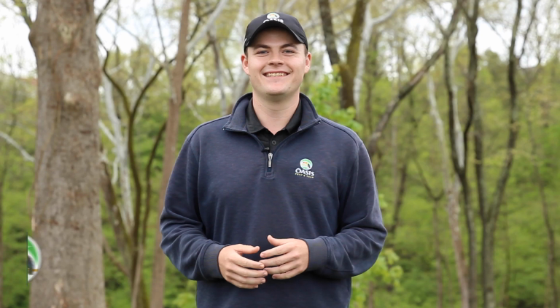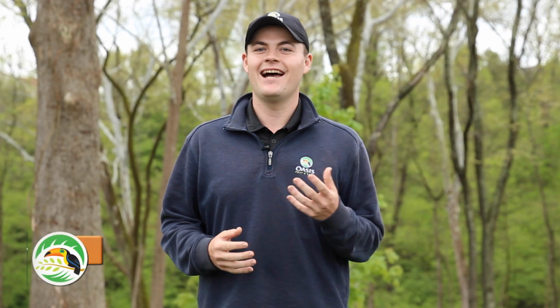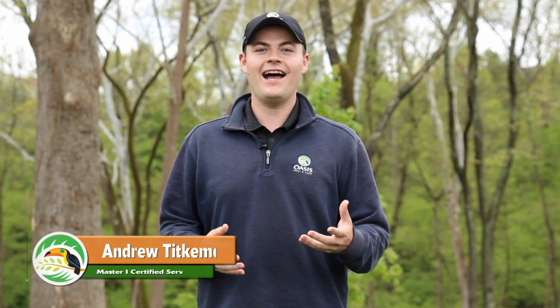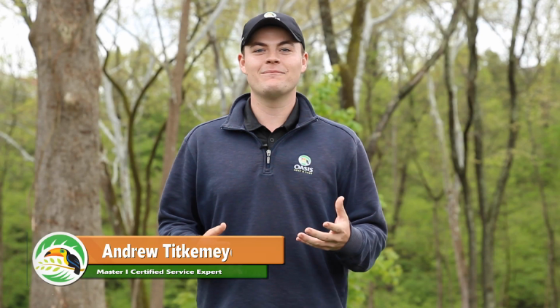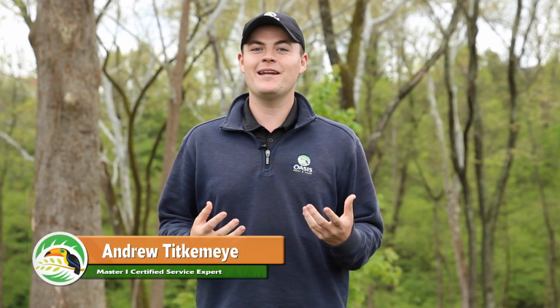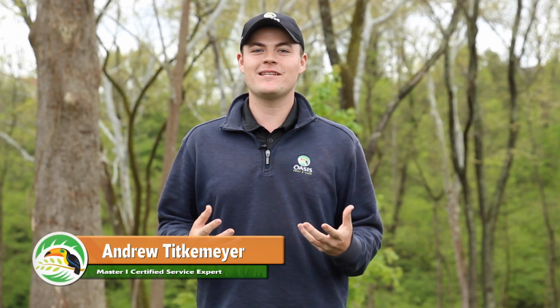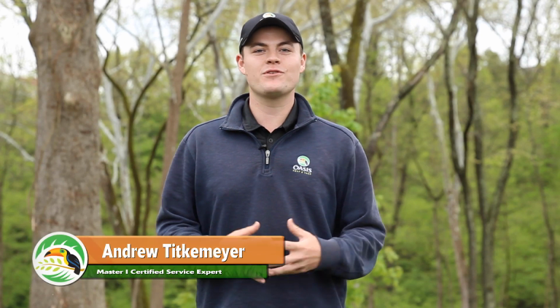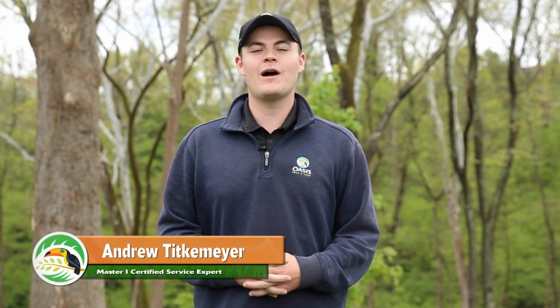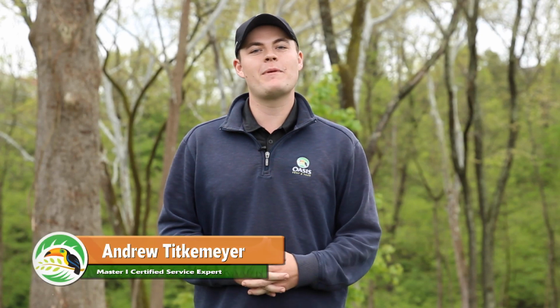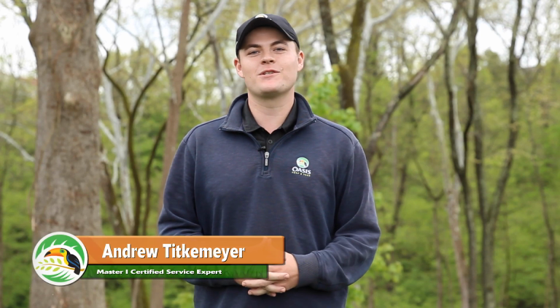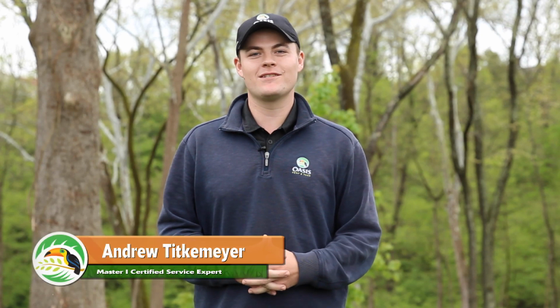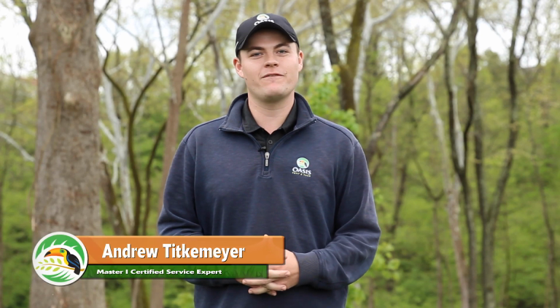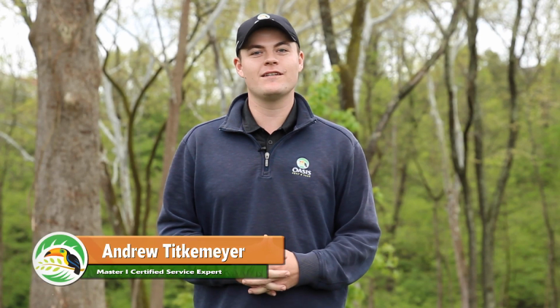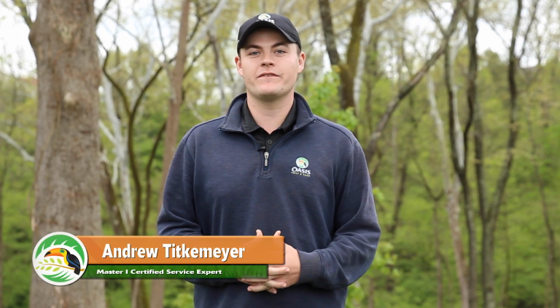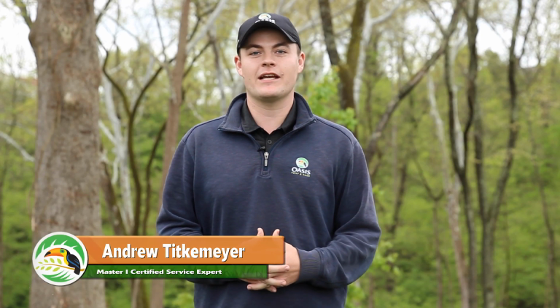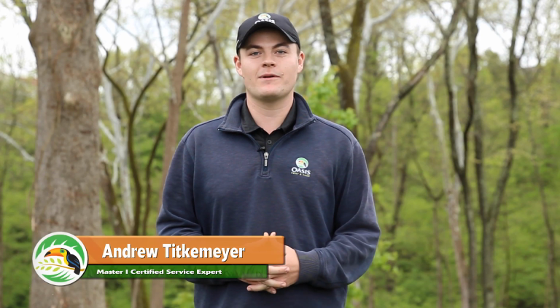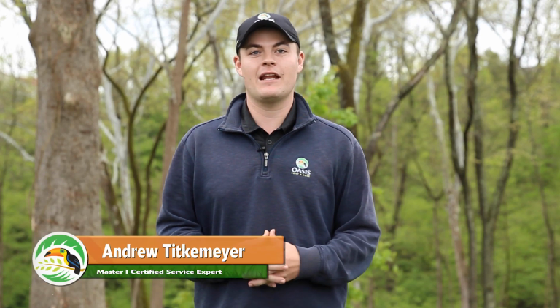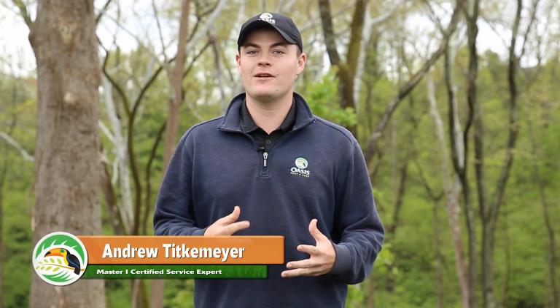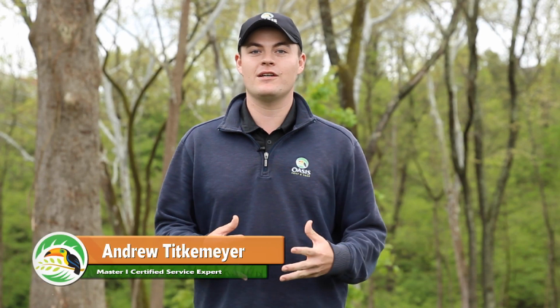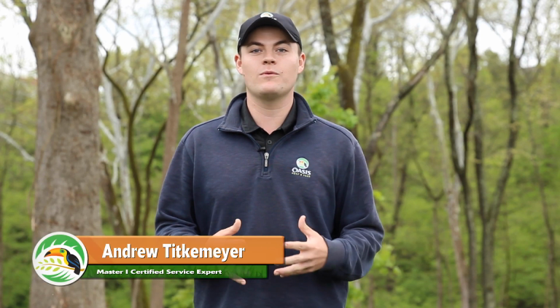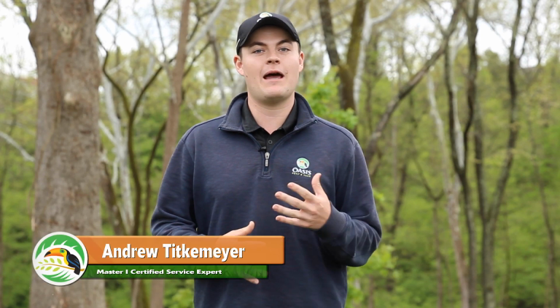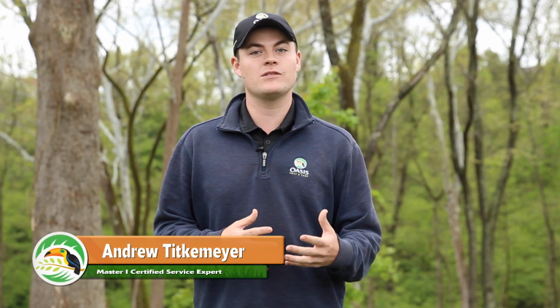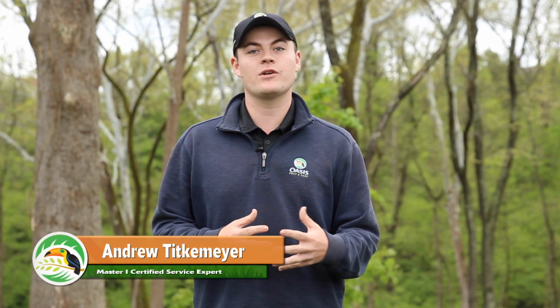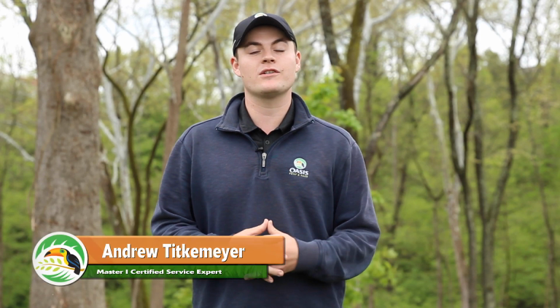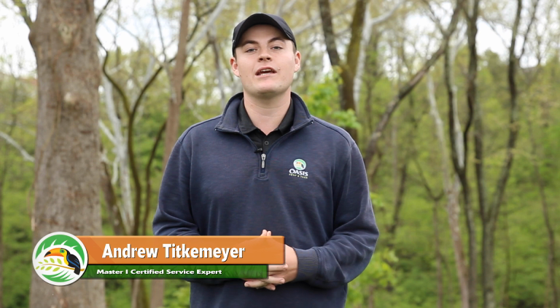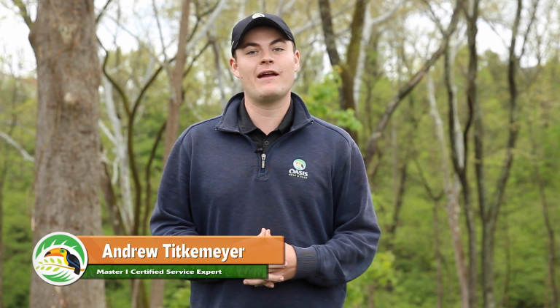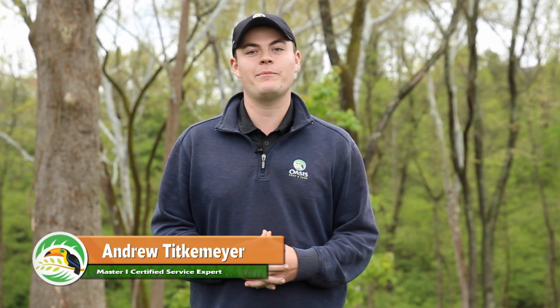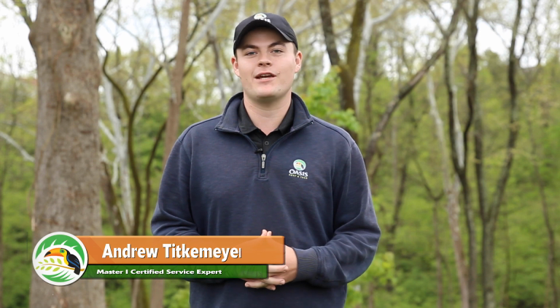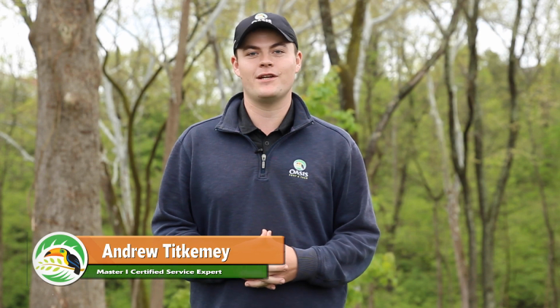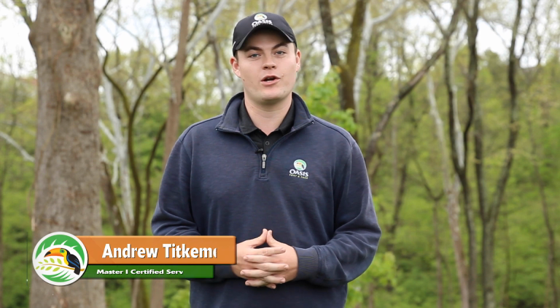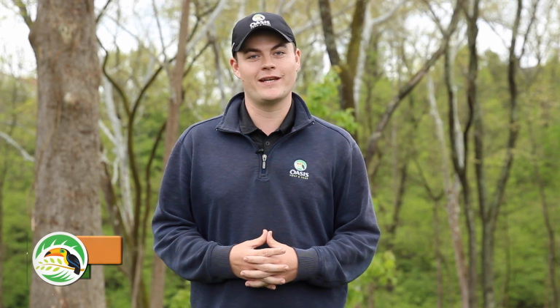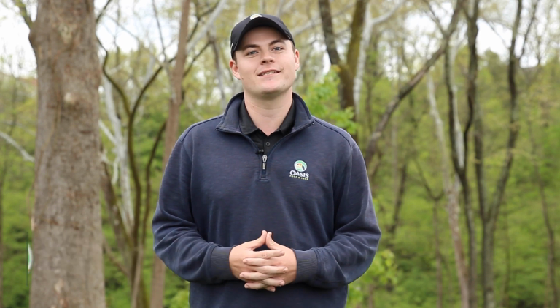Hi, my name is Andrew. I'm a Master One Certified Service Expert and I'm here to tell you what happens during your second round application here at Oasis.